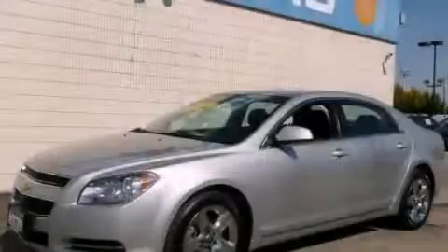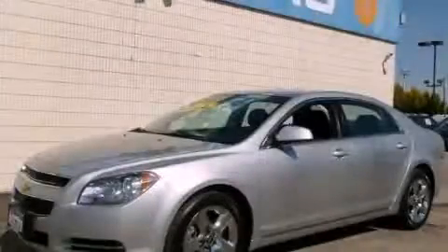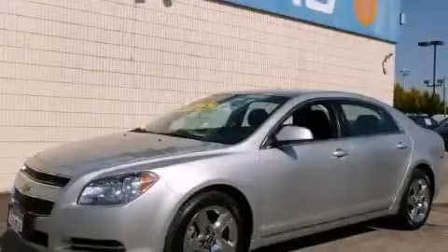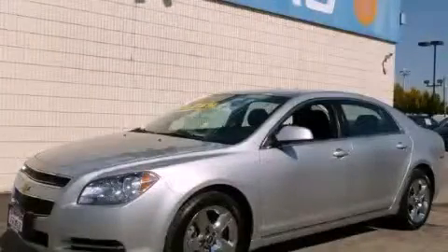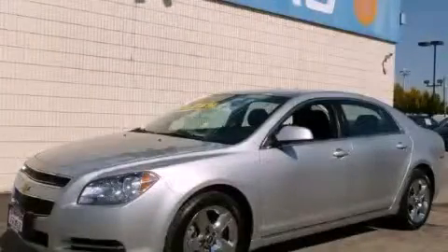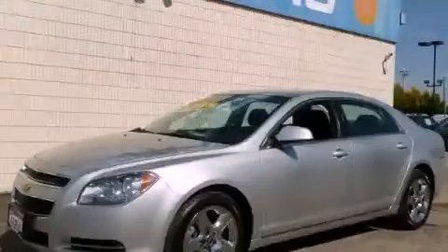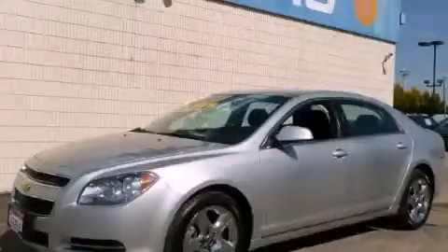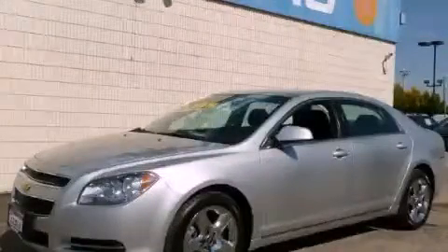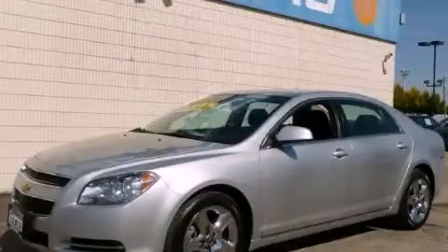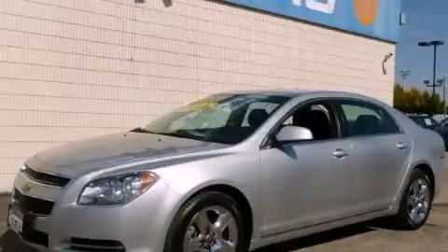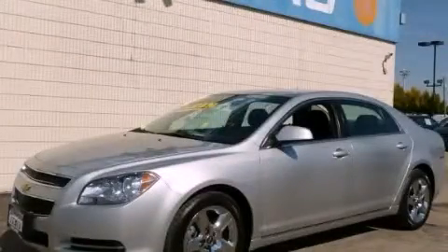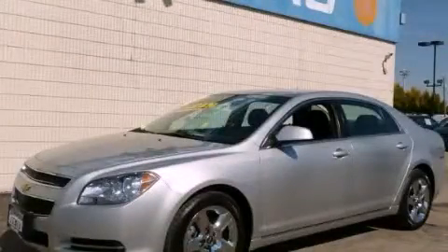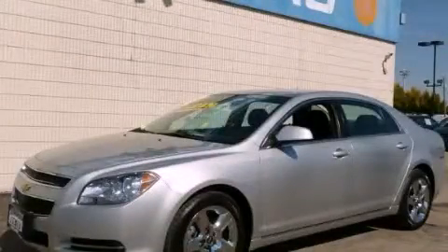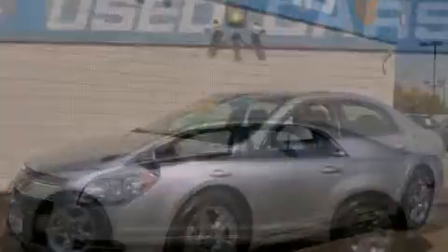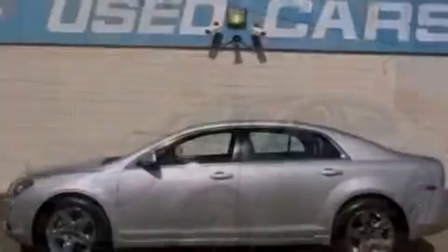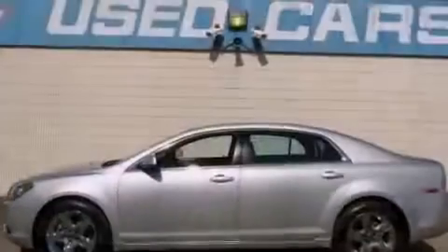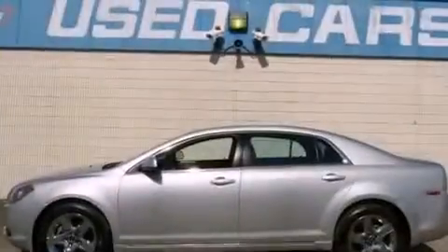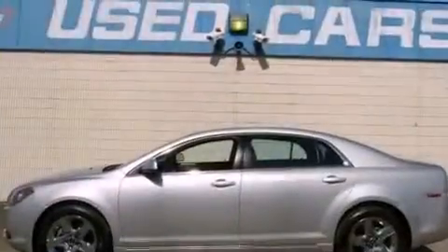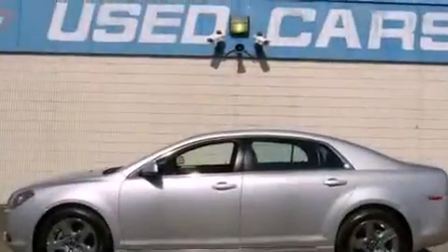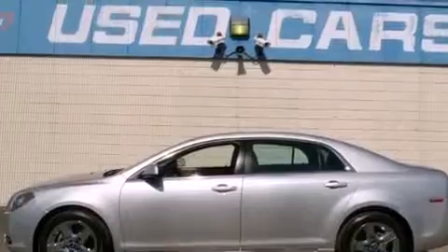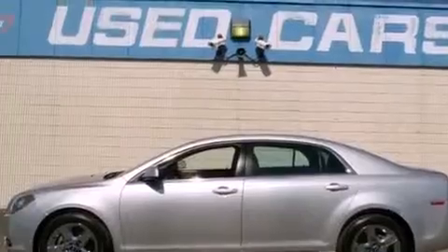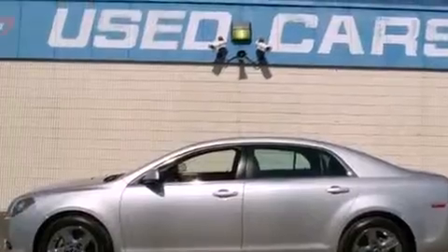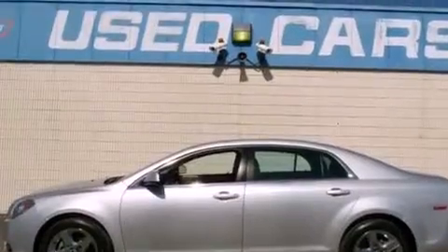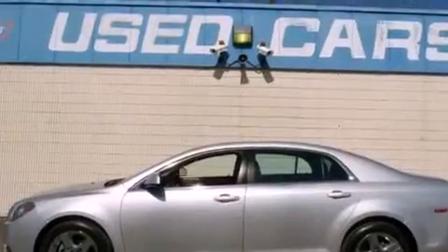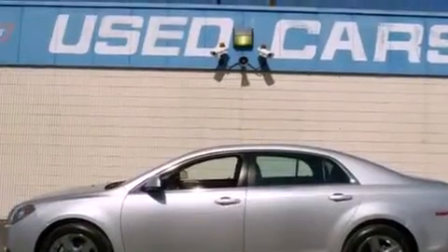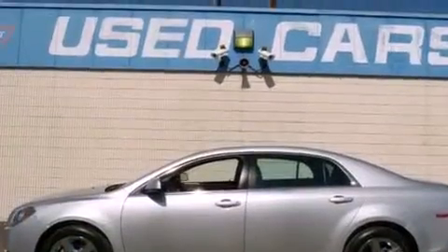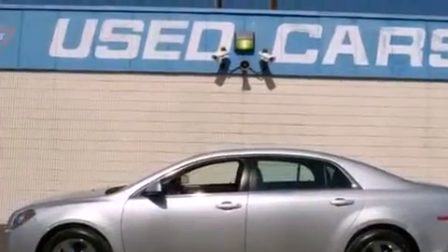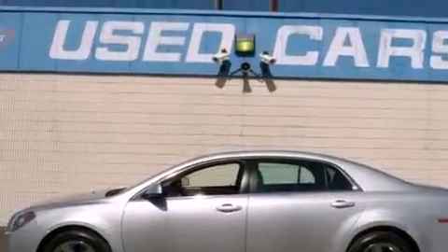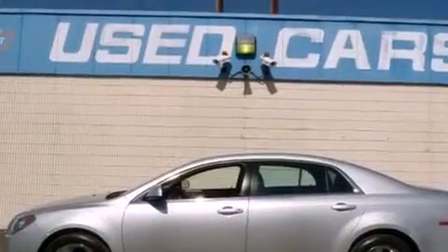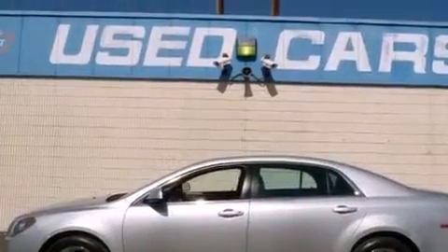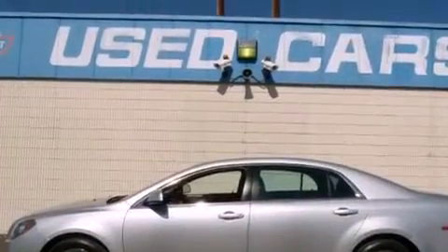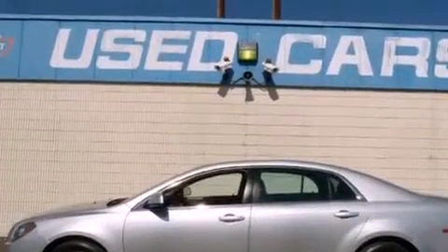This is a 2010 Chevrolet Malibu. It has a 2.4-liter four-cylinder engine and an automatic transmission.